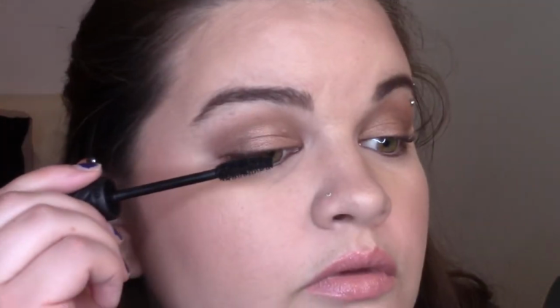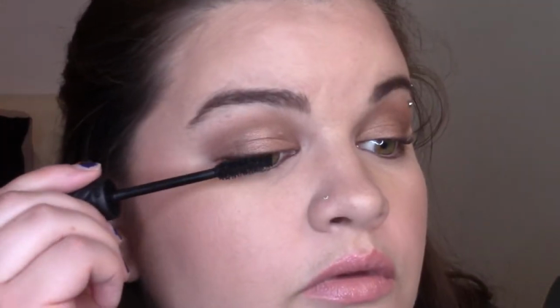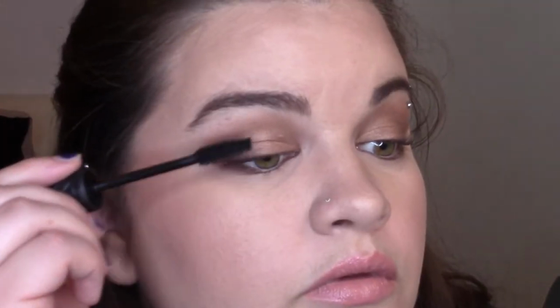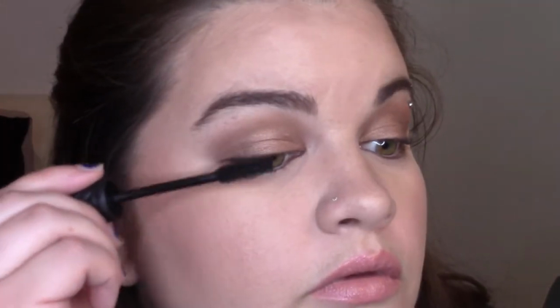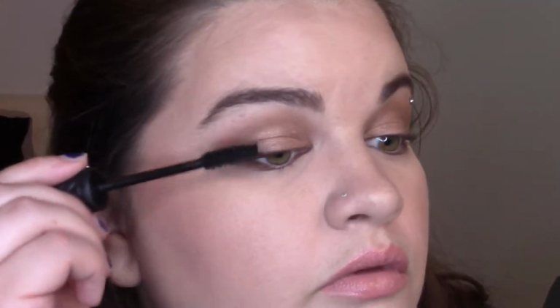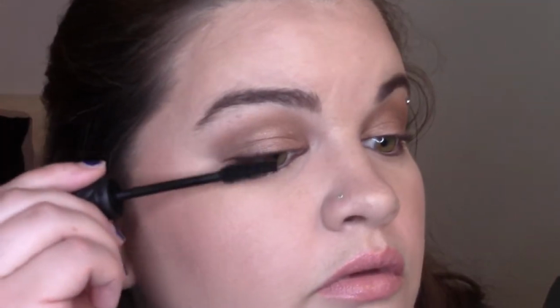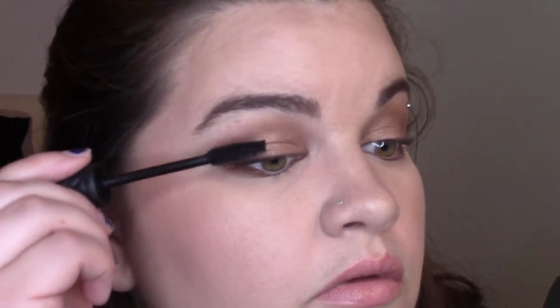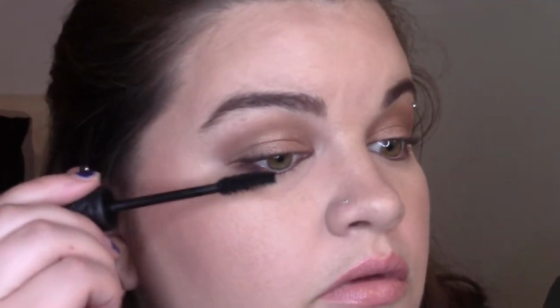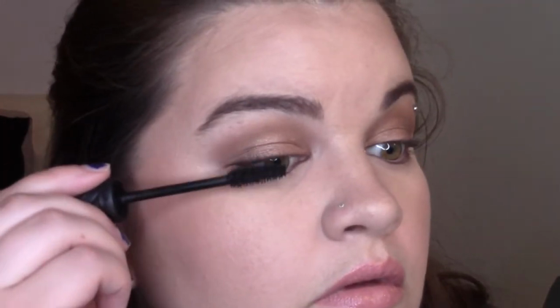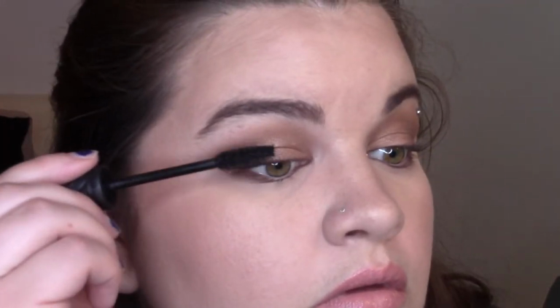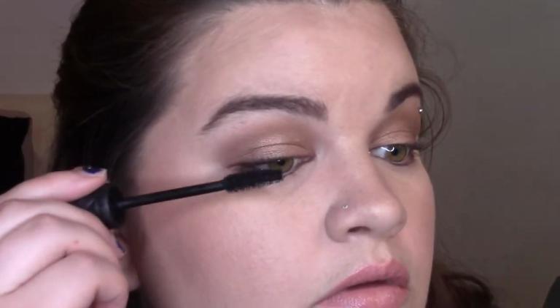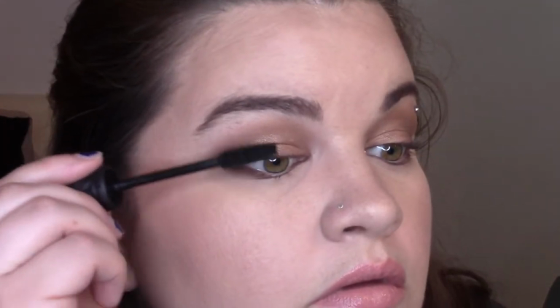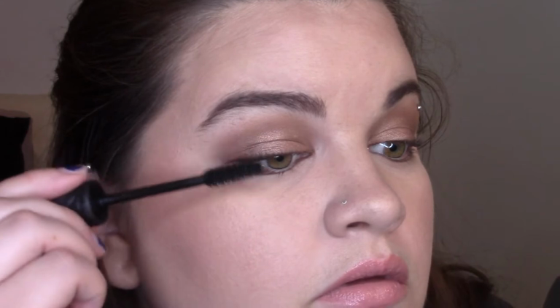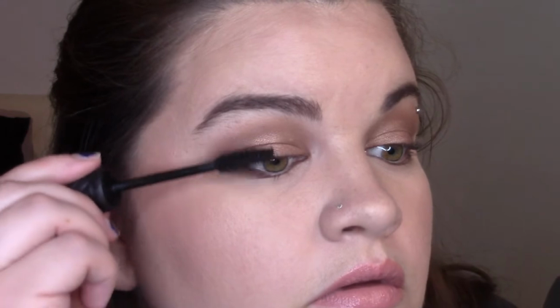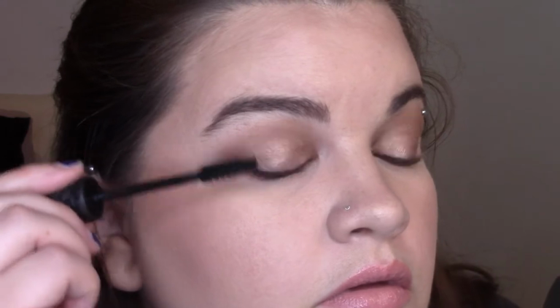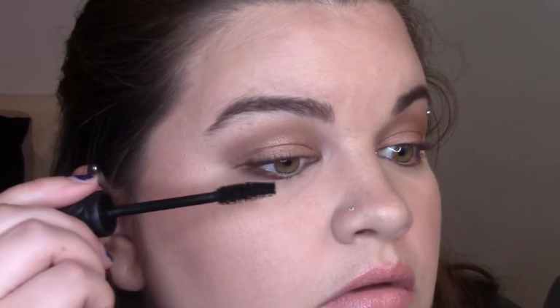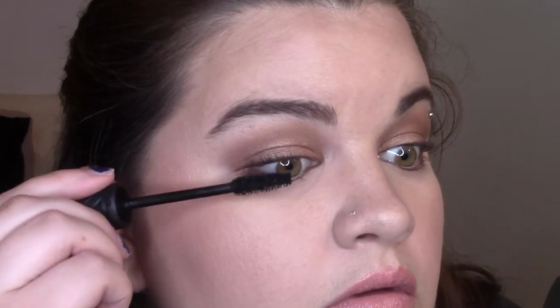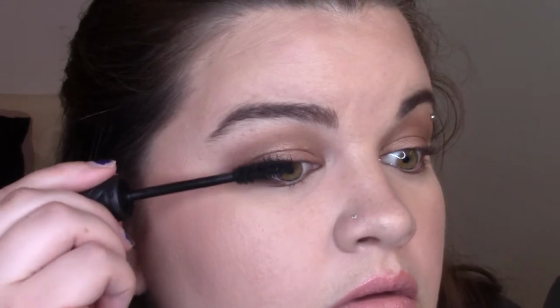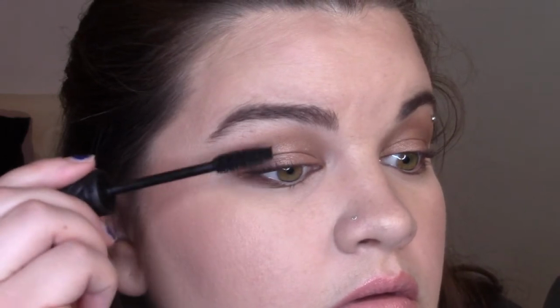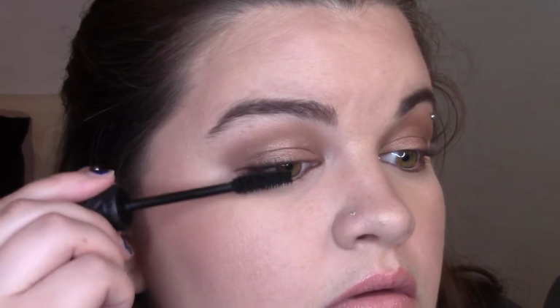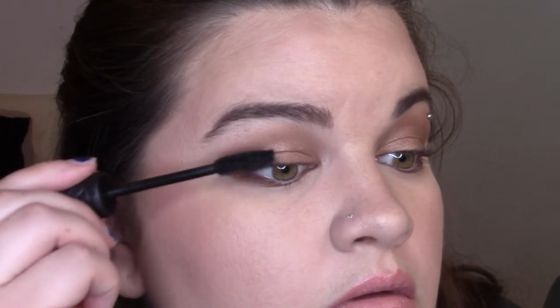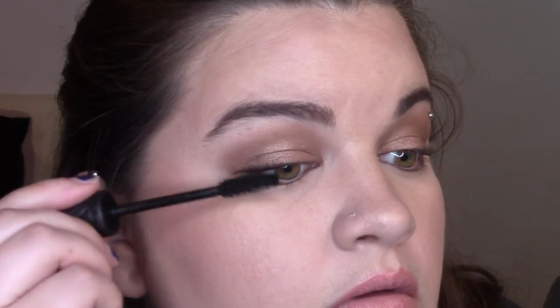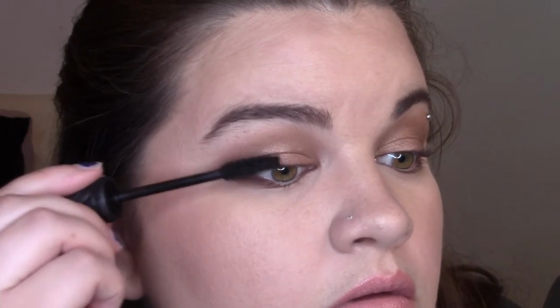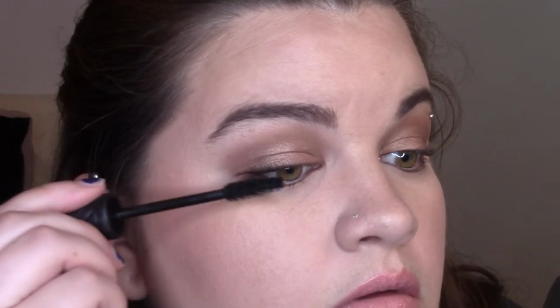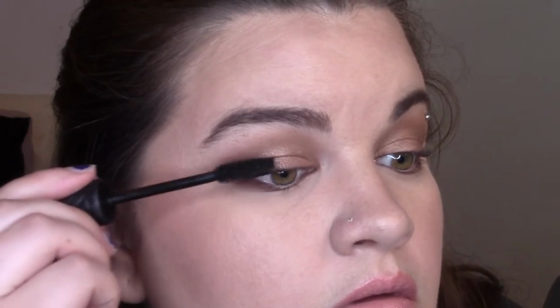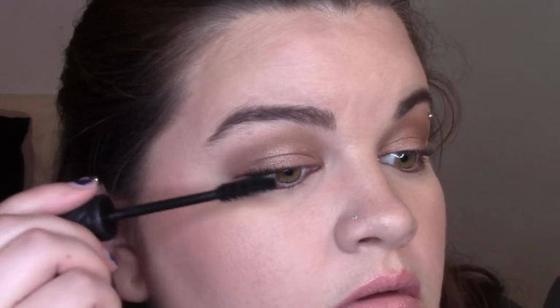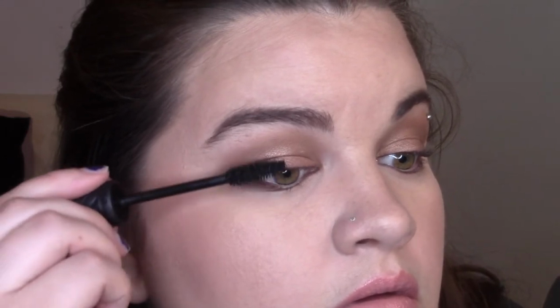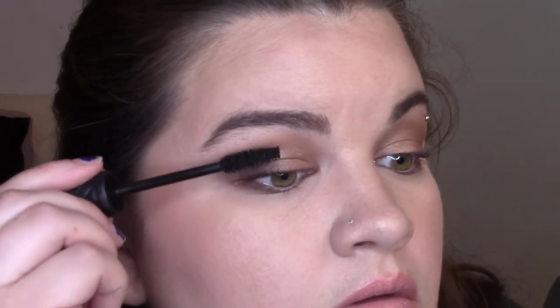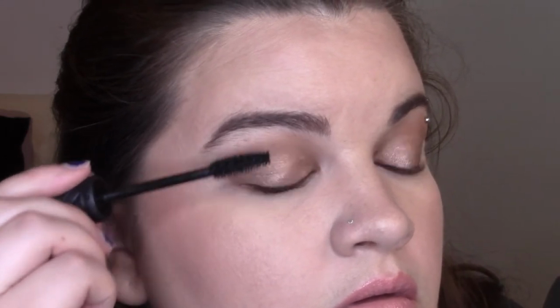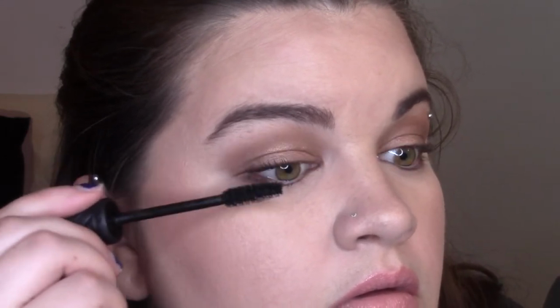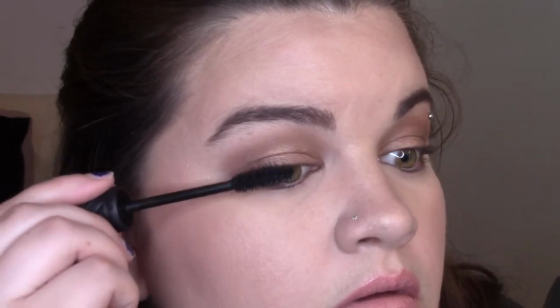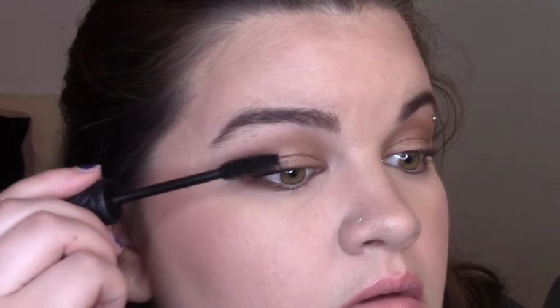I'm going to use the Essence Volume Style Mascara on my top and bottom lashes to finish up the look.